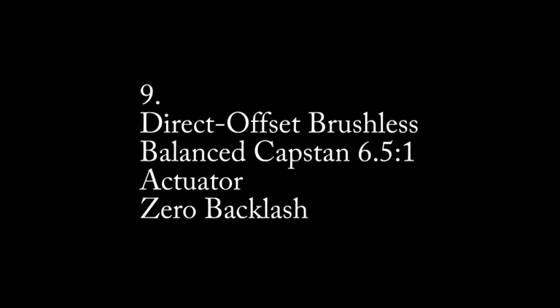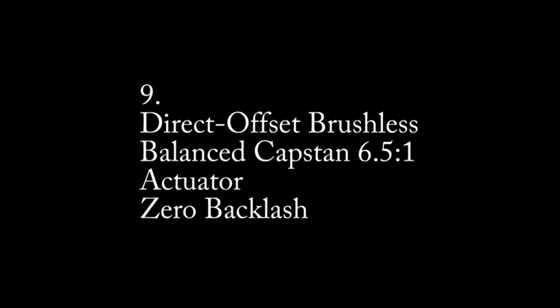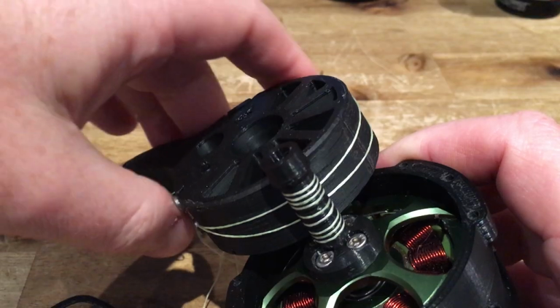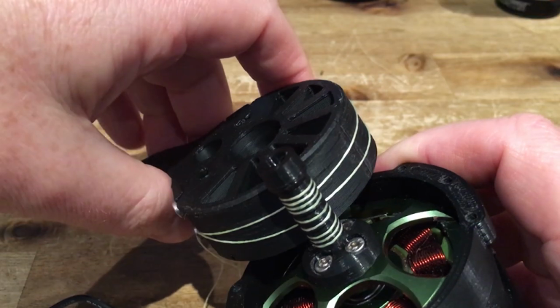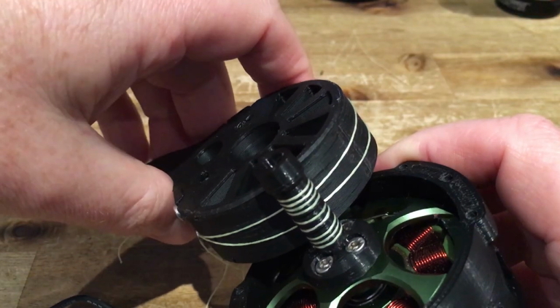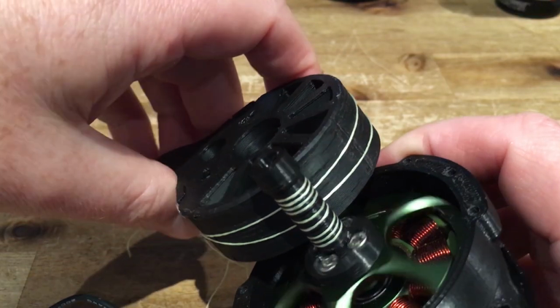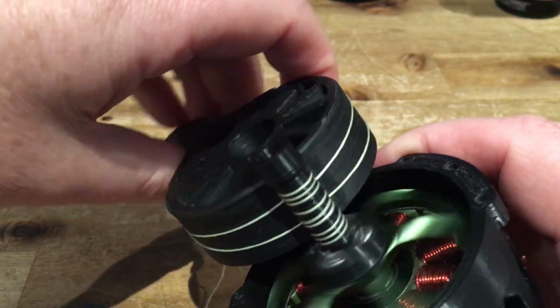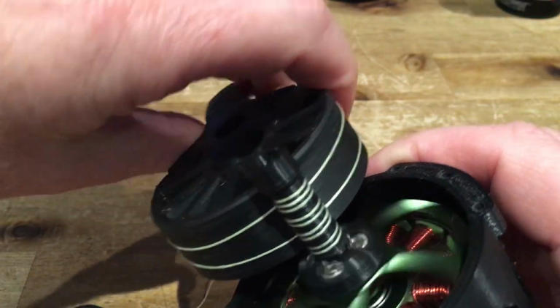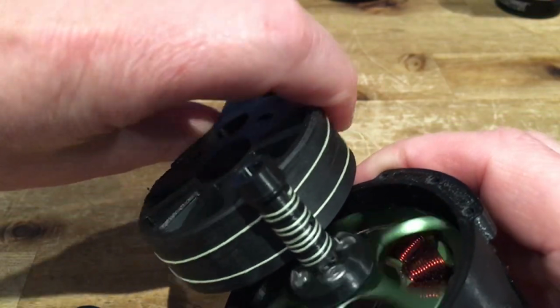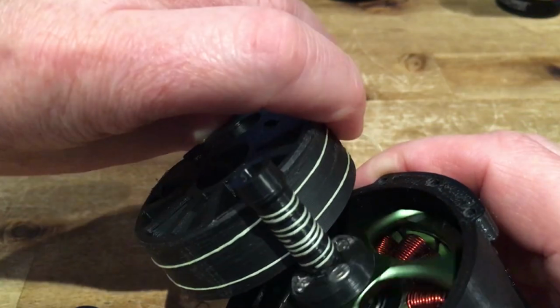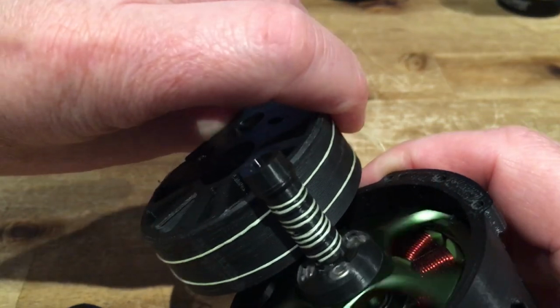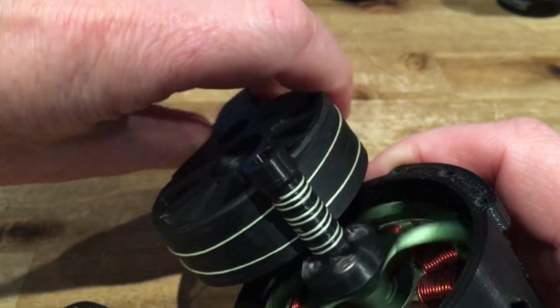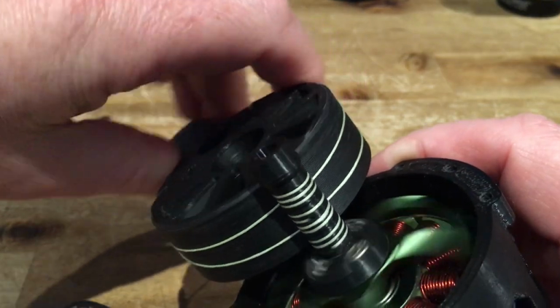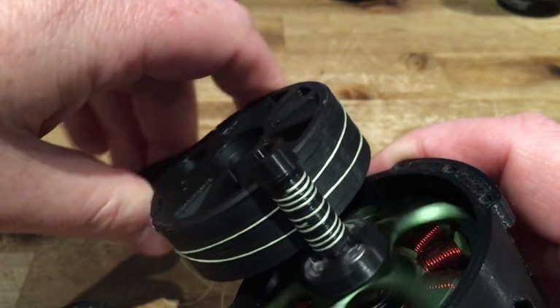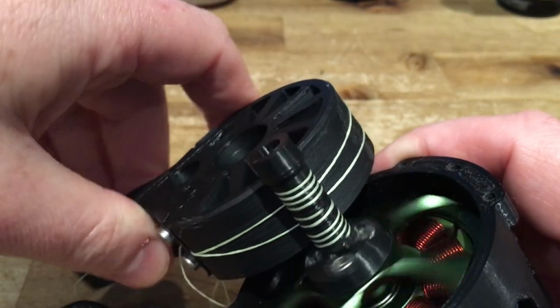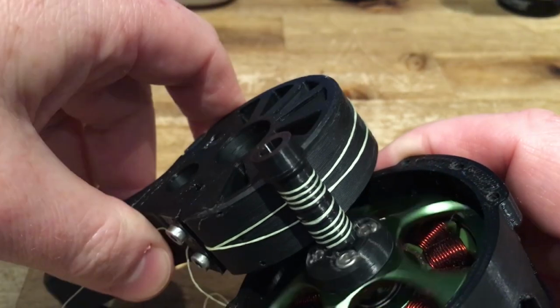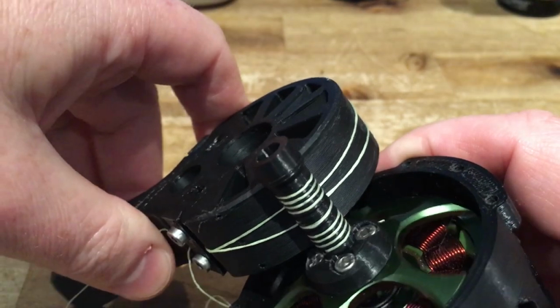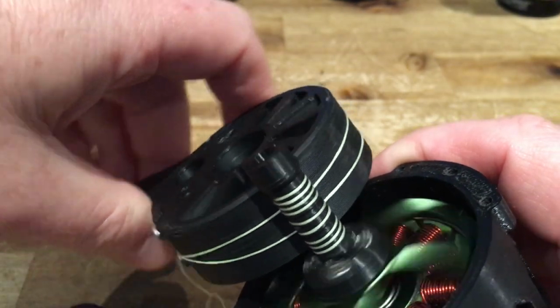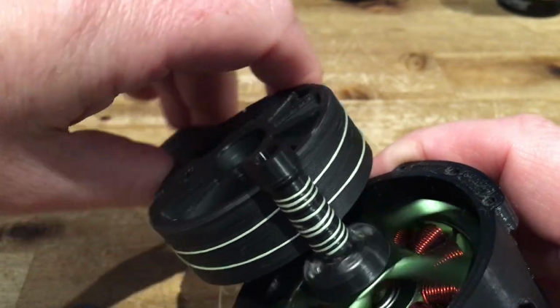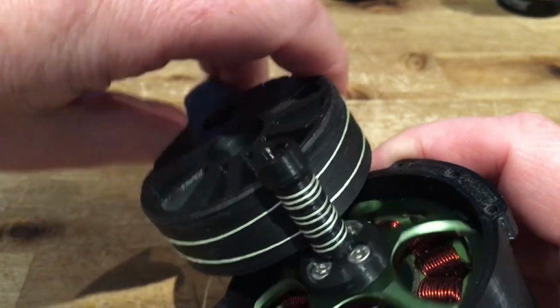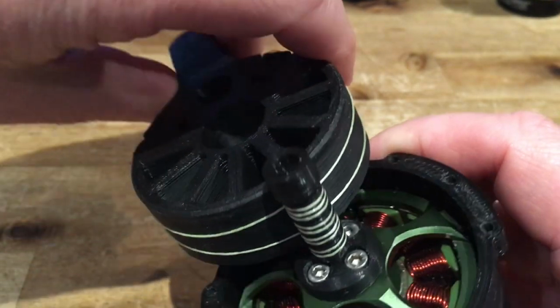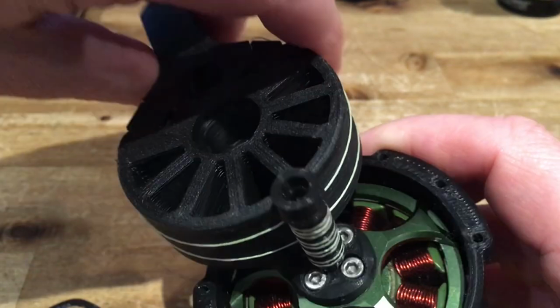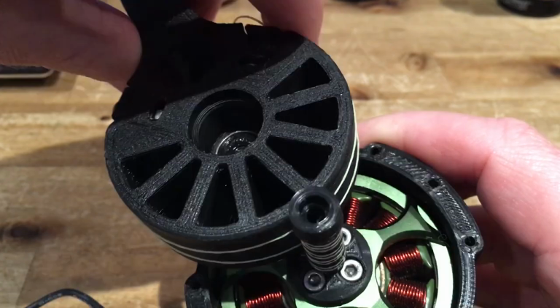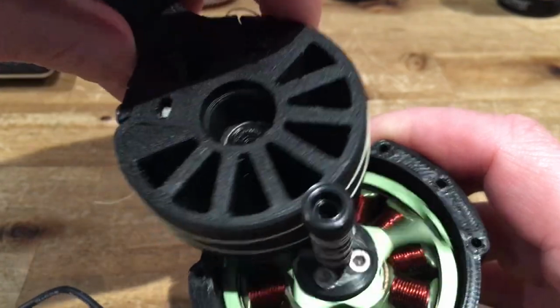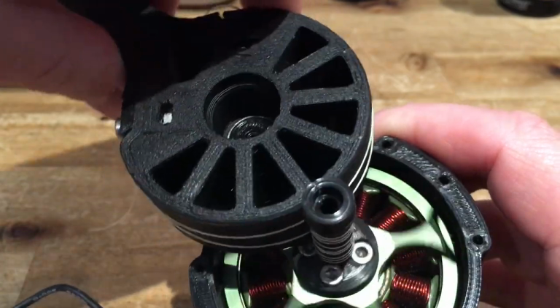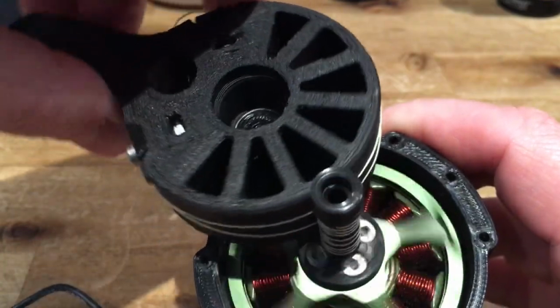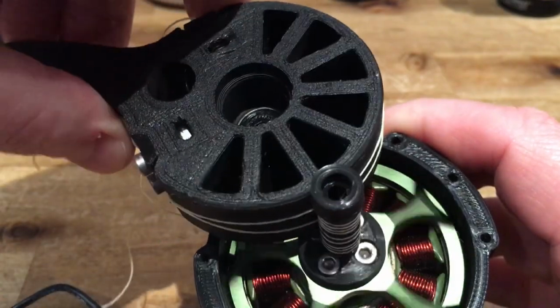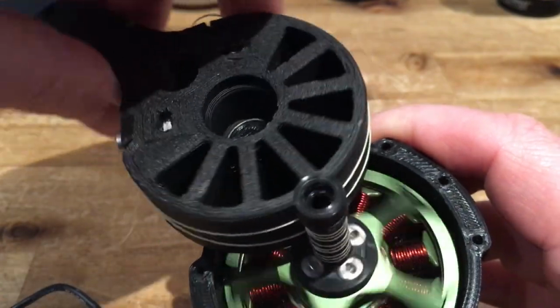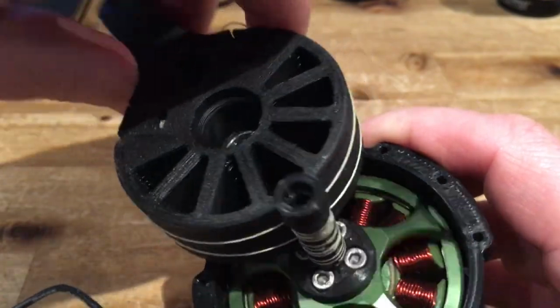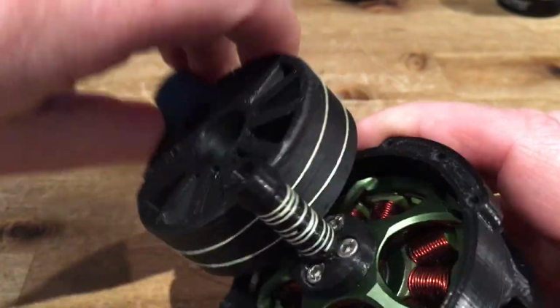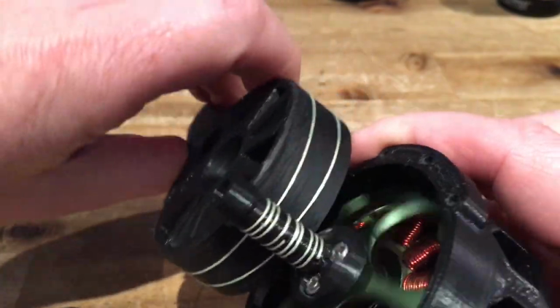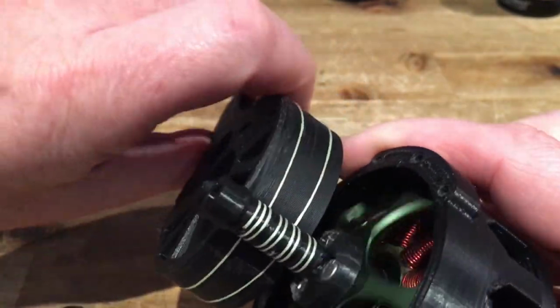My first capstan drive is very smooth but has a low reduction ratio and is a bit bulky.